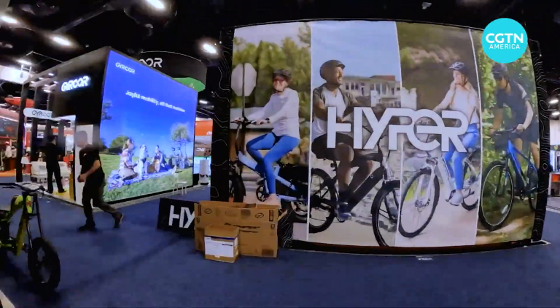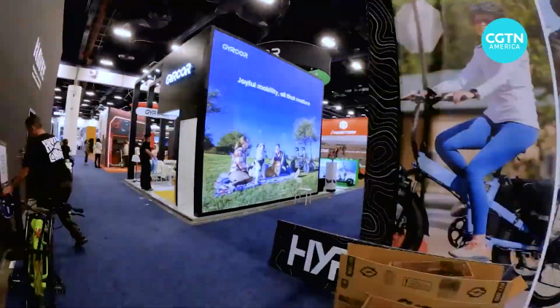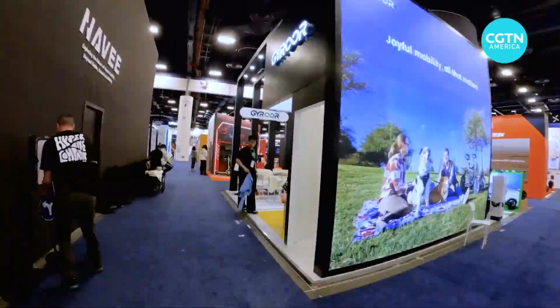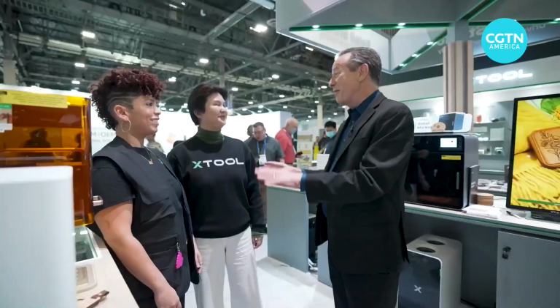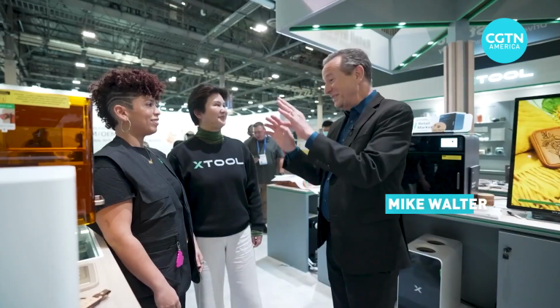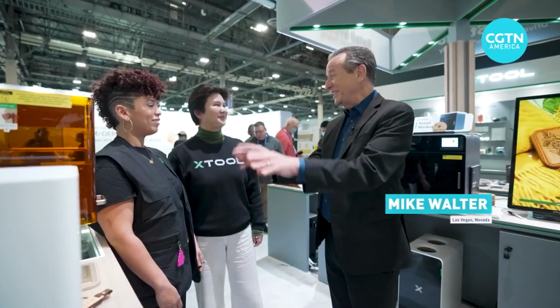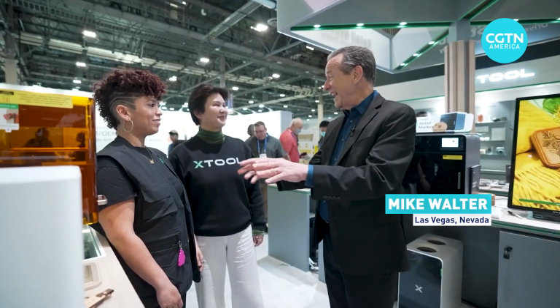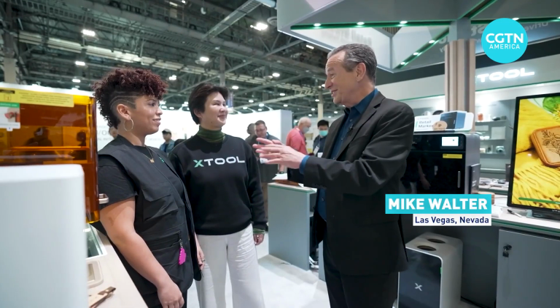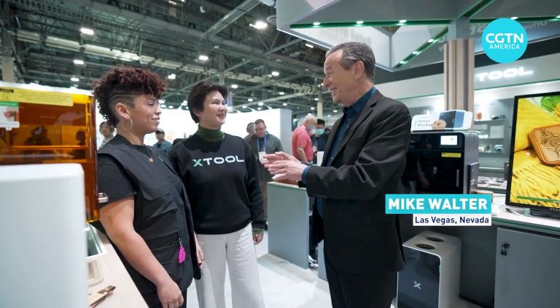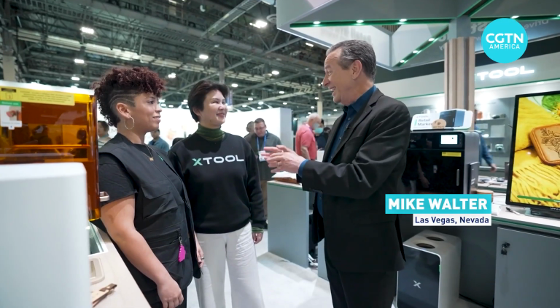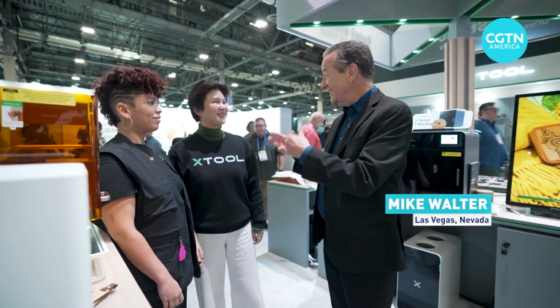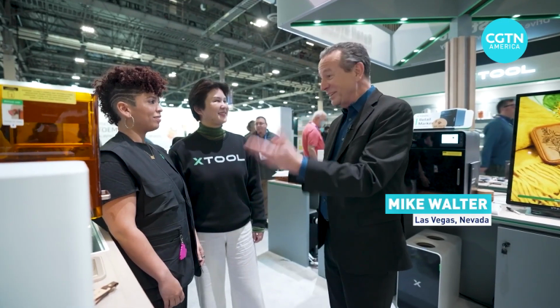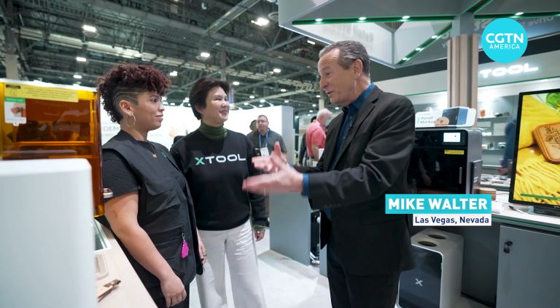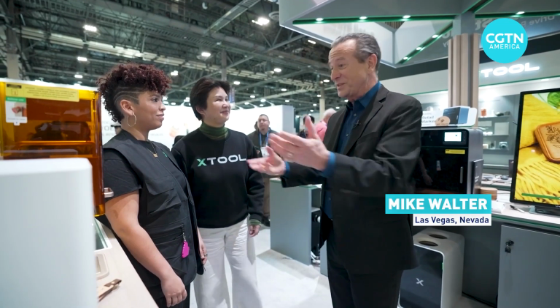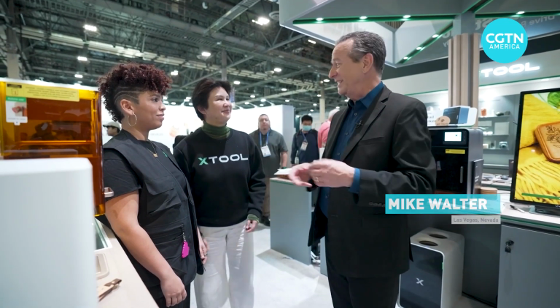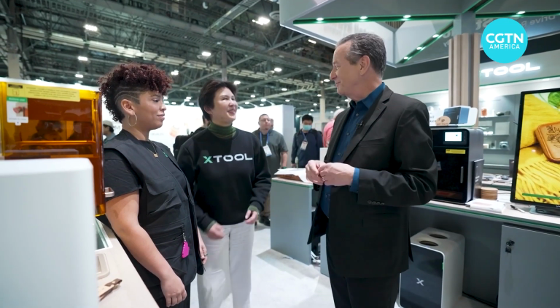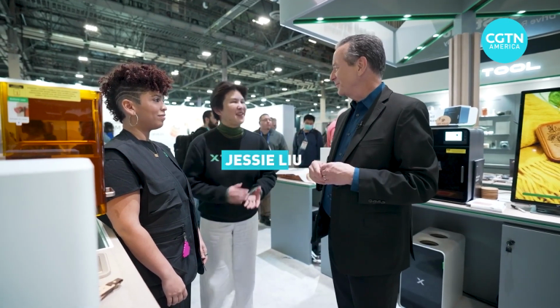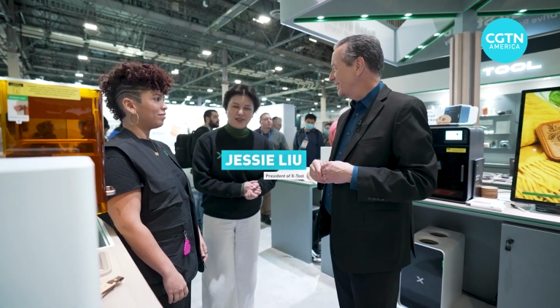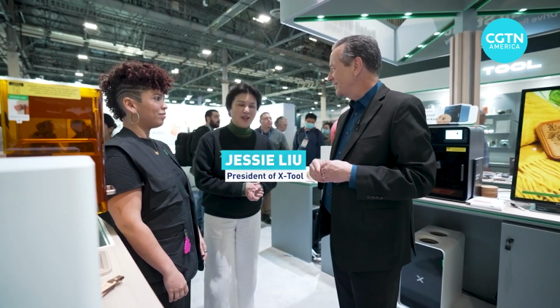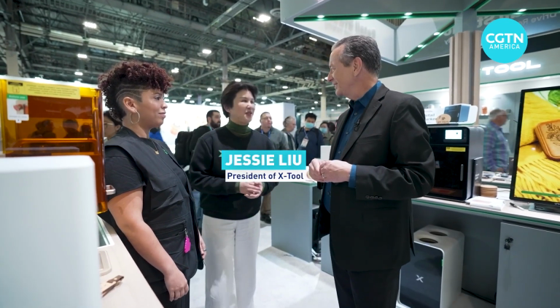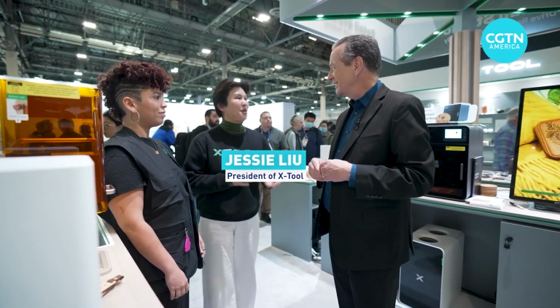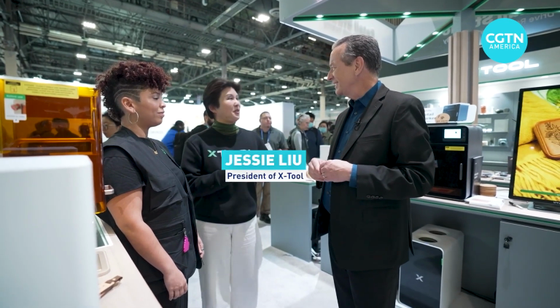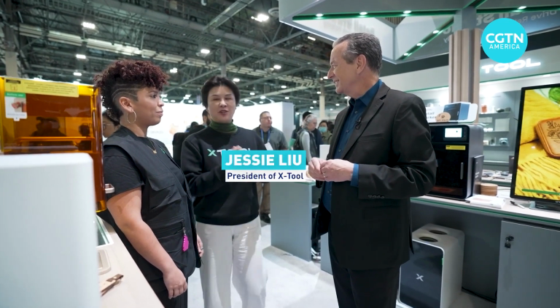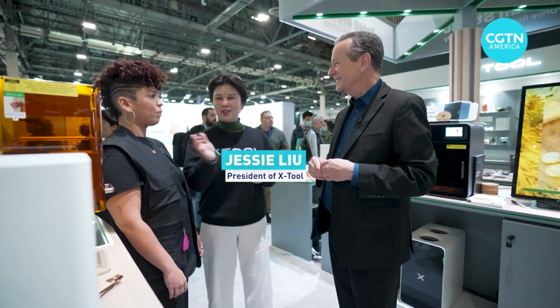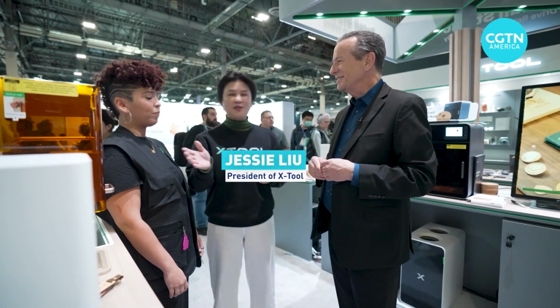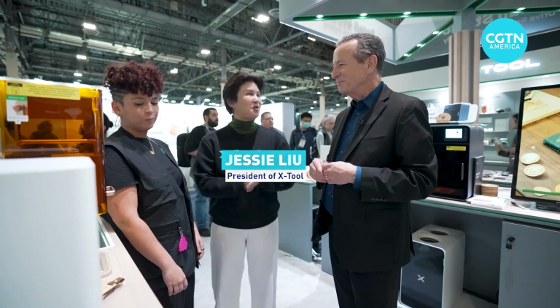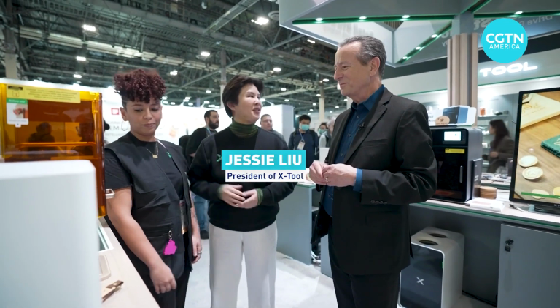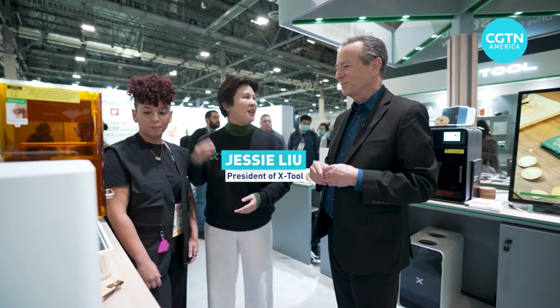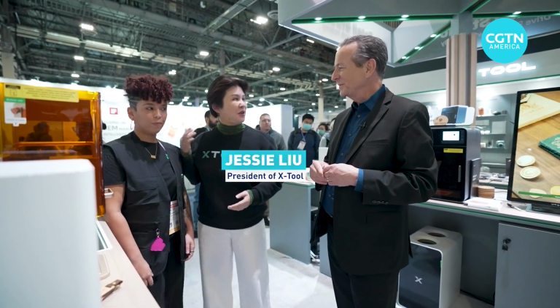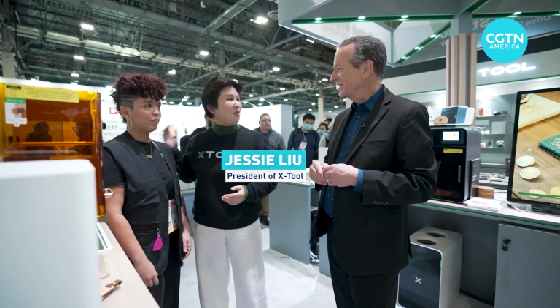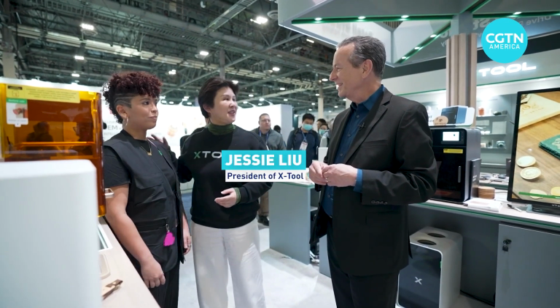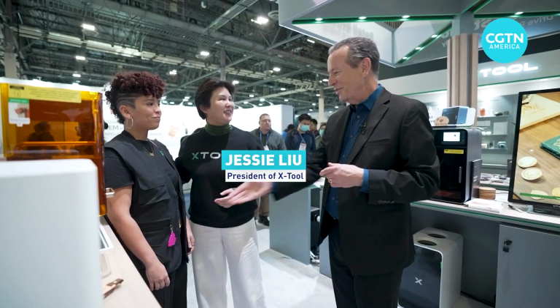All right, so now we're going to see it in action. Tell us what we're seeing. Yes, Michael, I want to introduce this machine with Oma together.